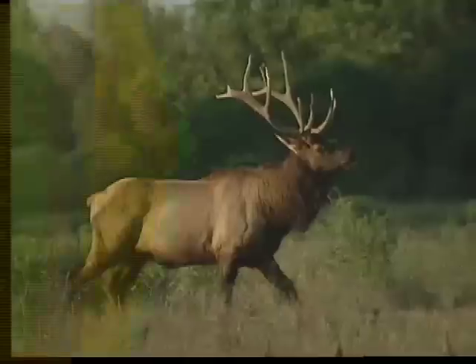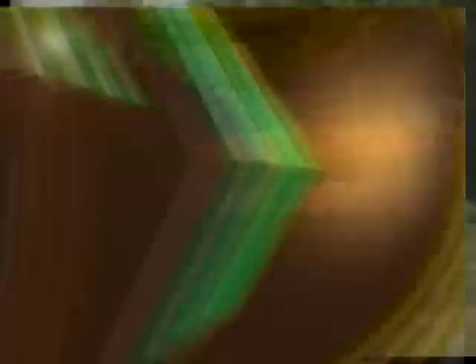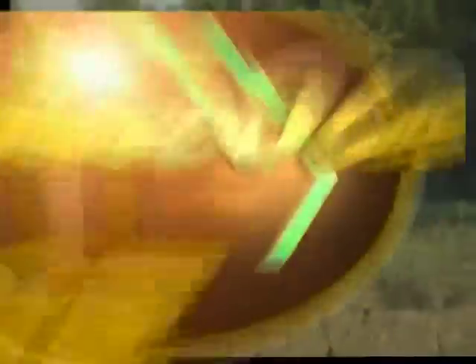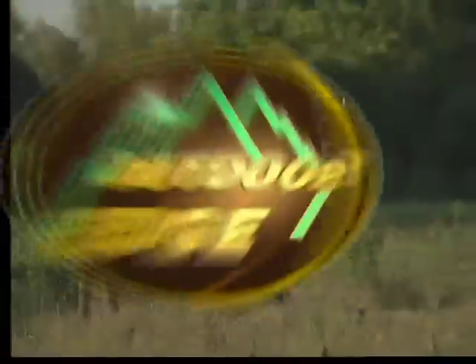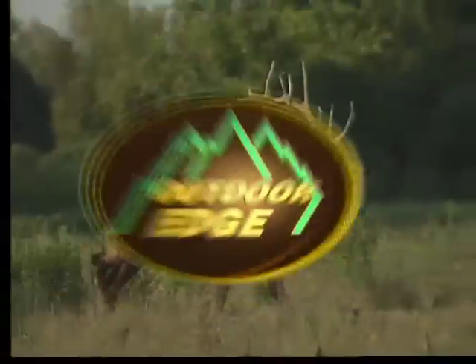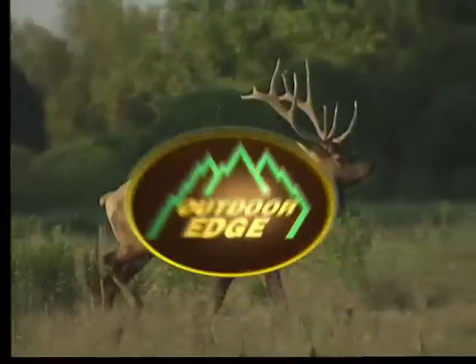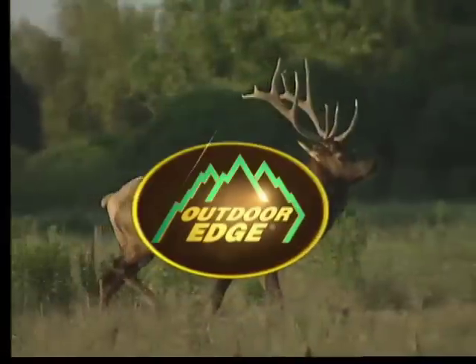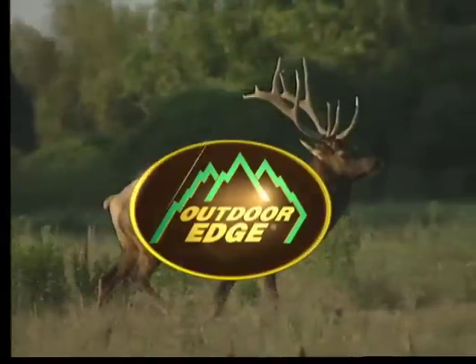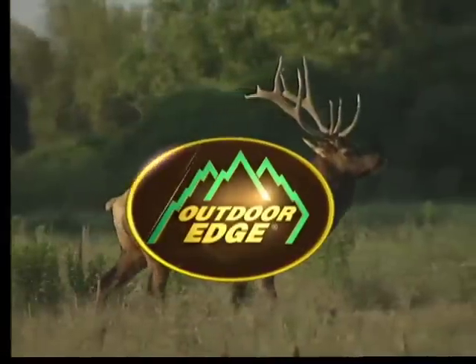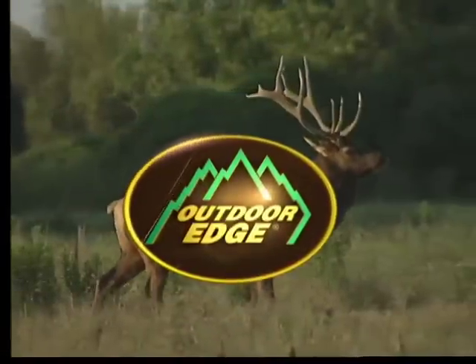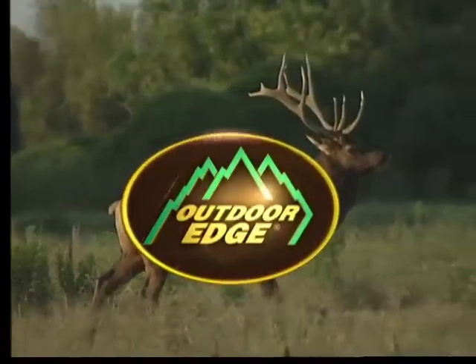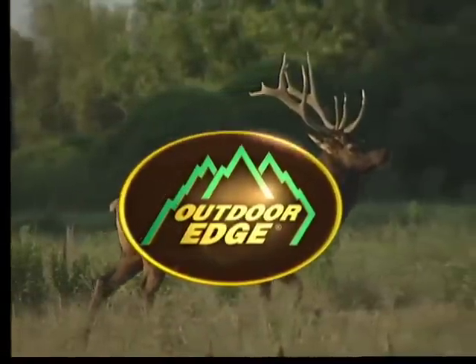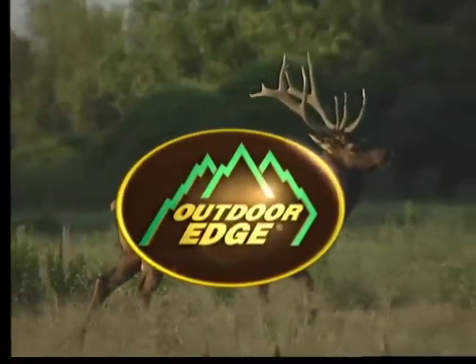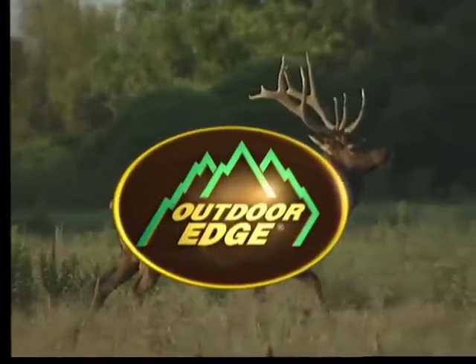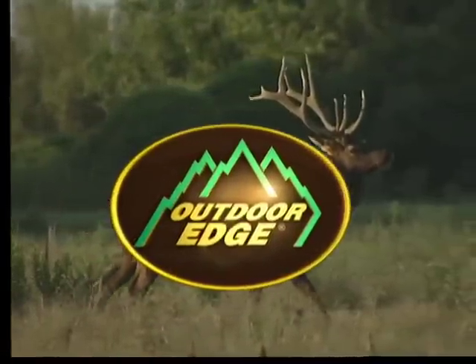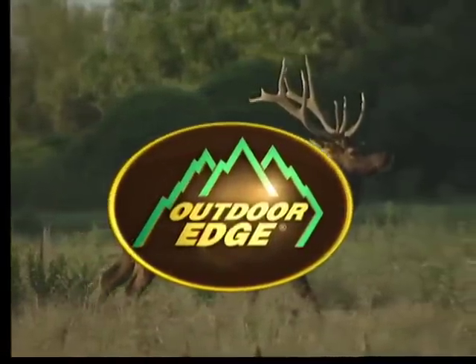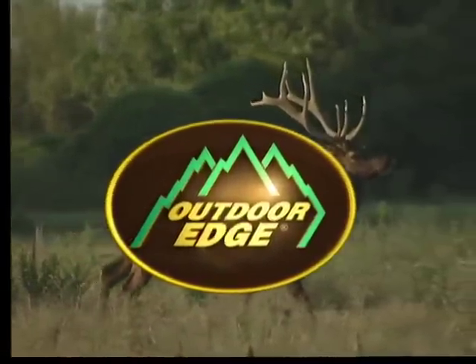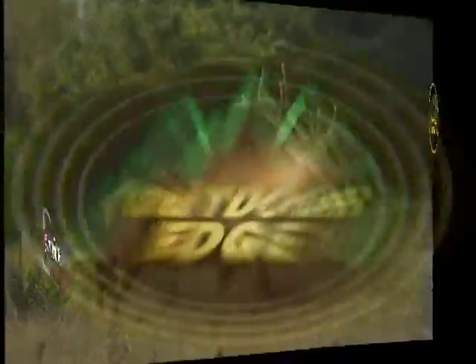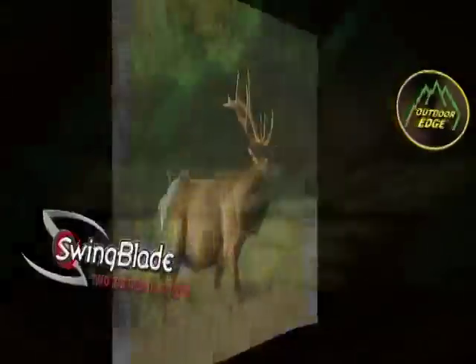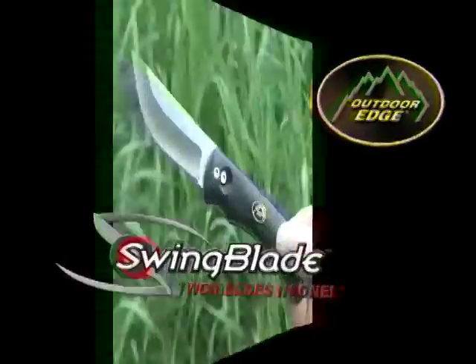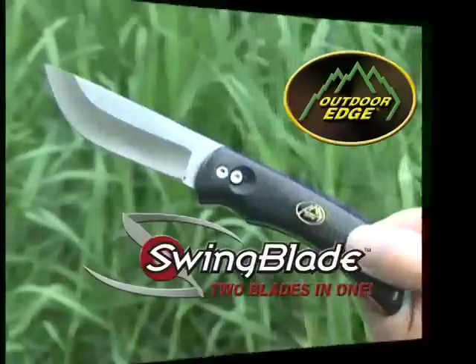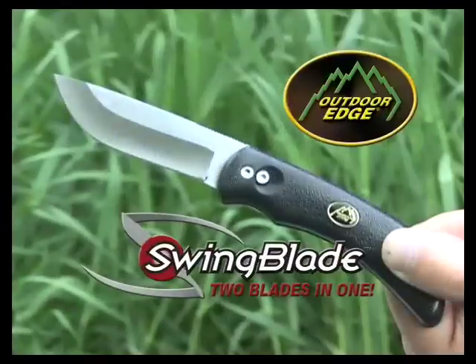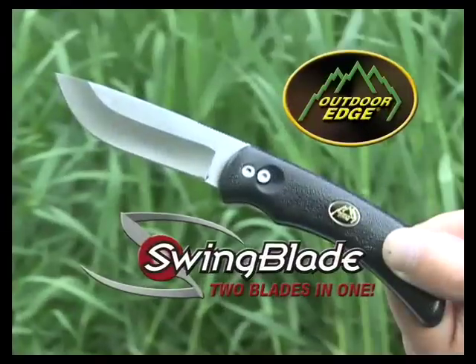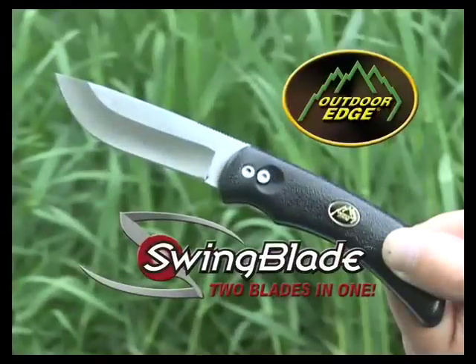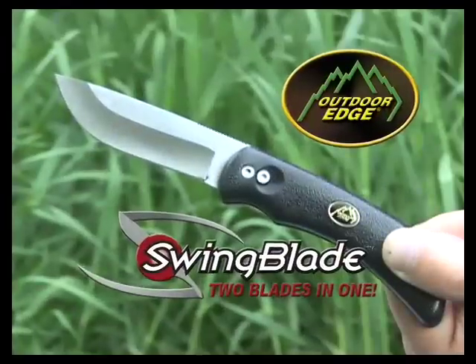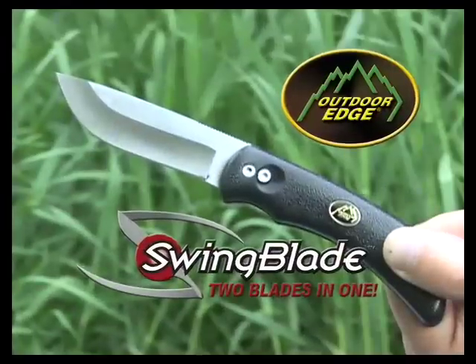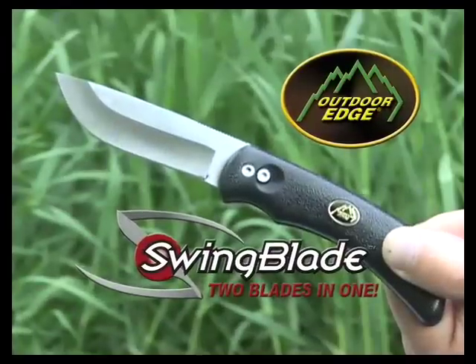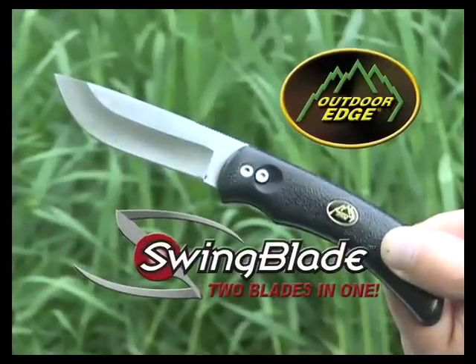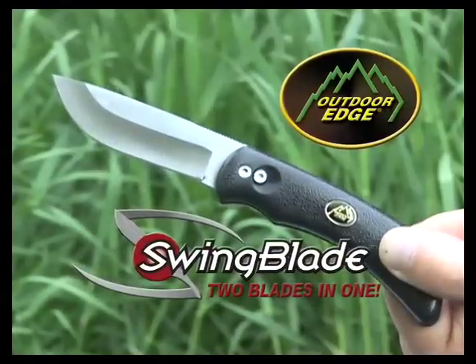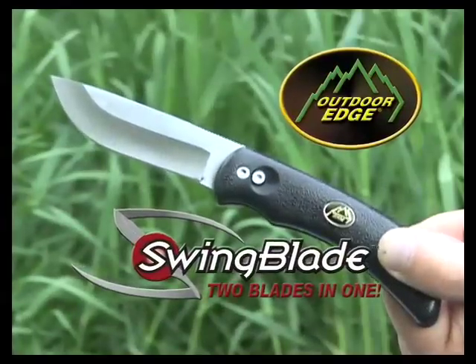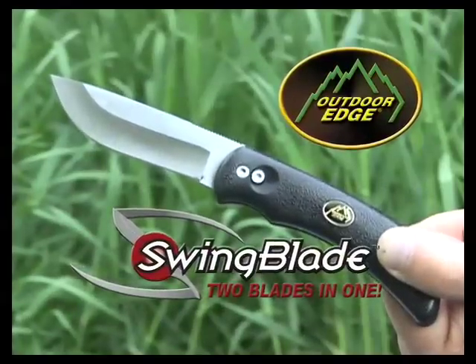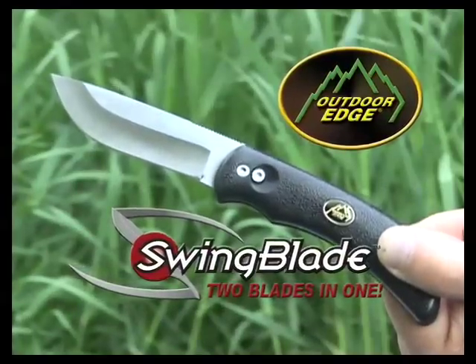Outdoor Edge — quality knives and tools for the big game hunter. The new Swing Blade is two blades in one.